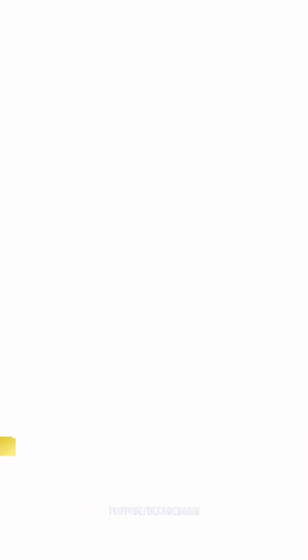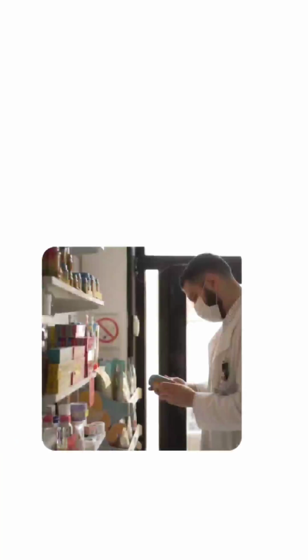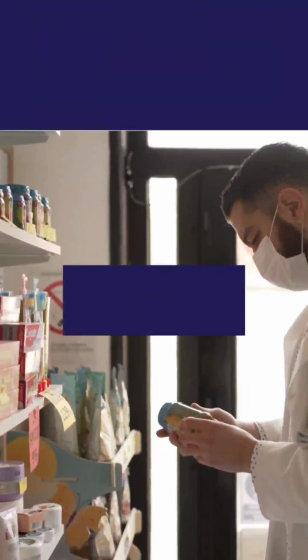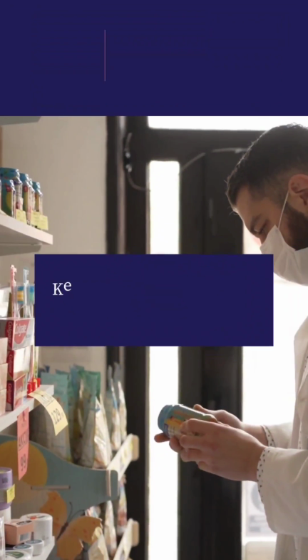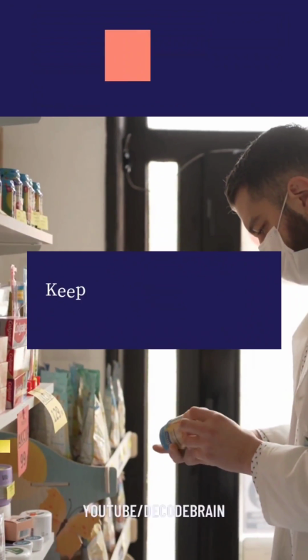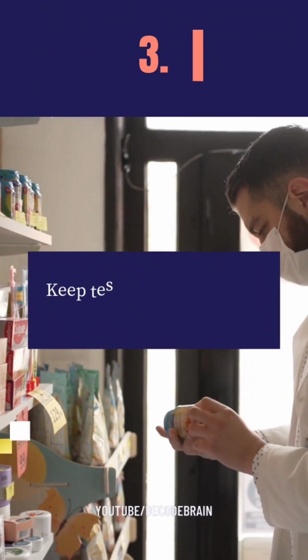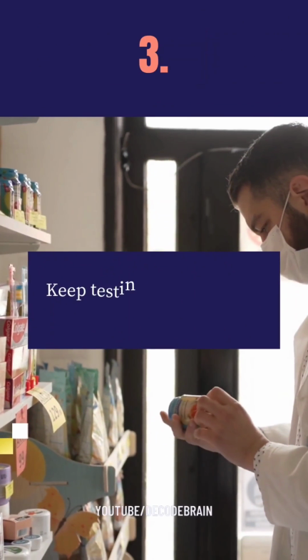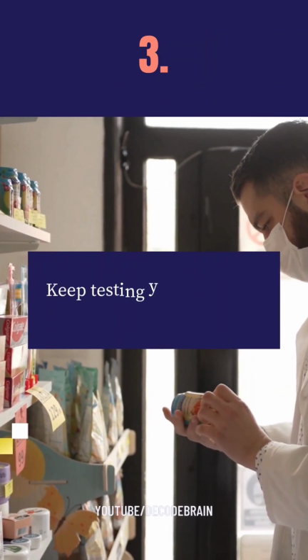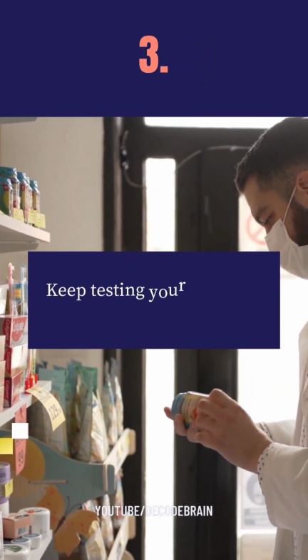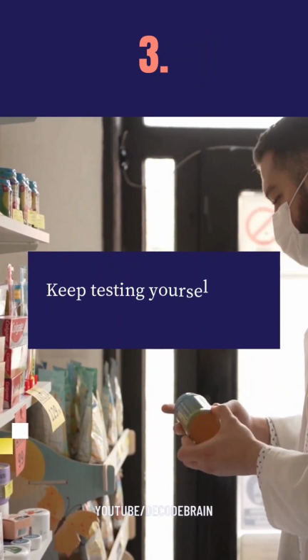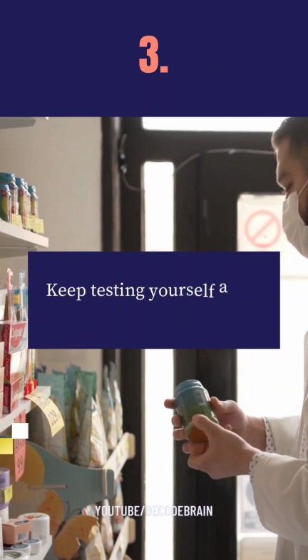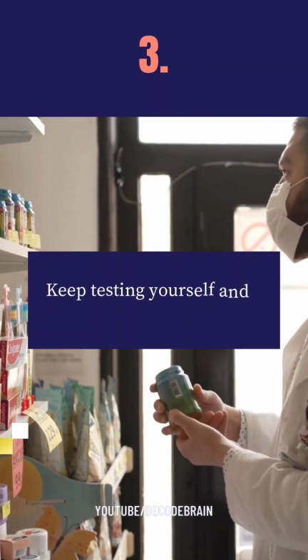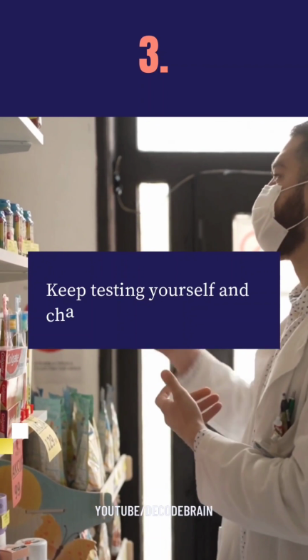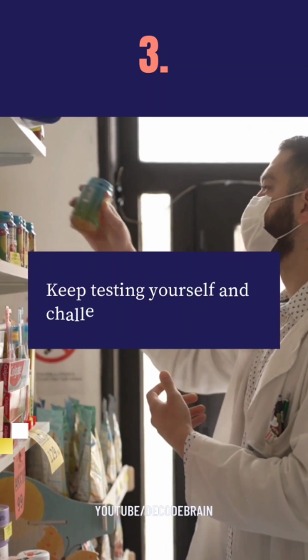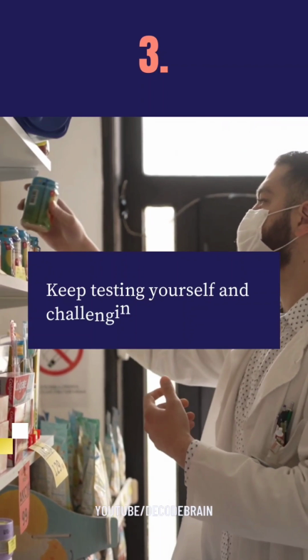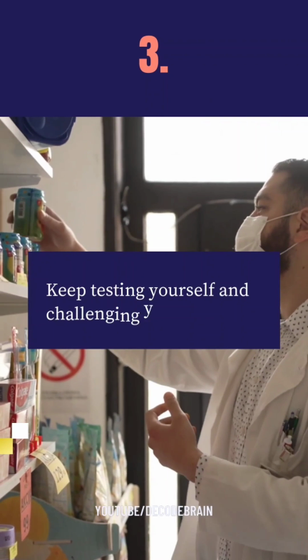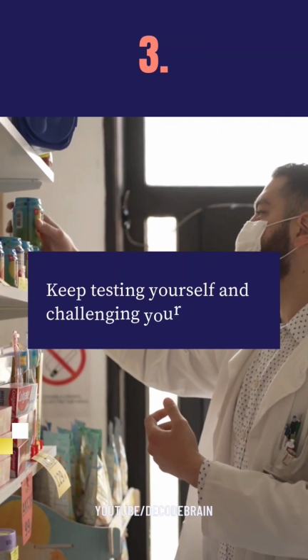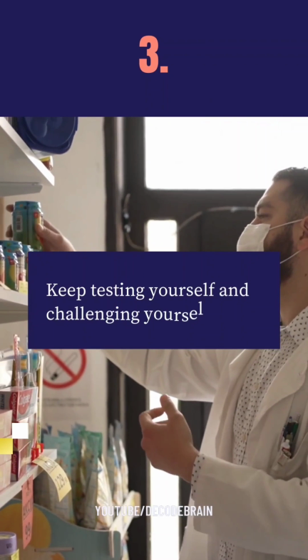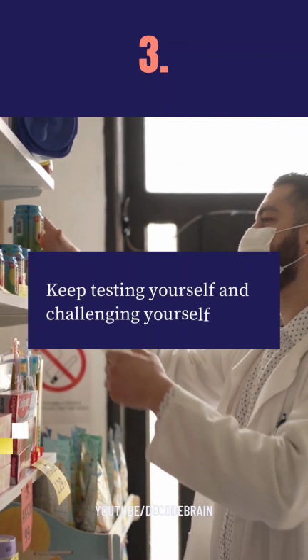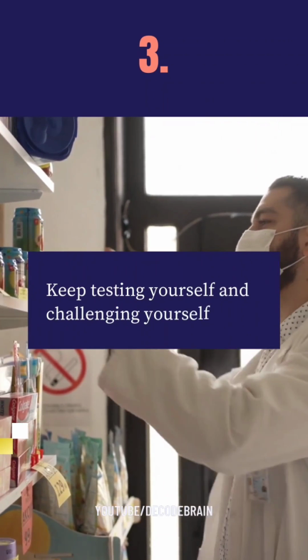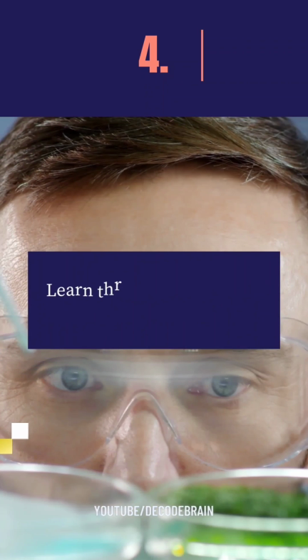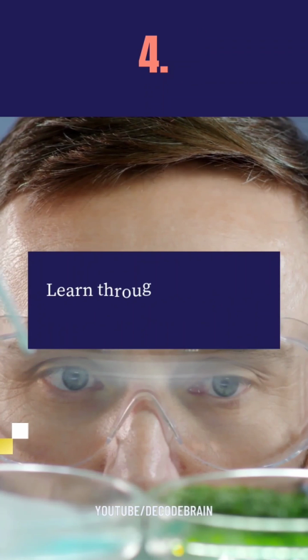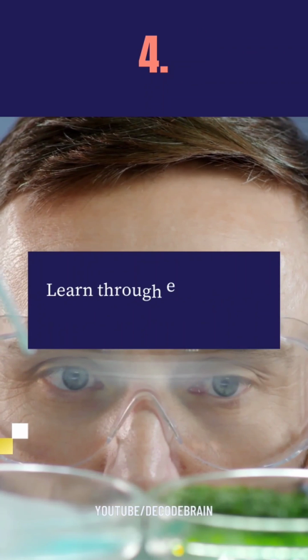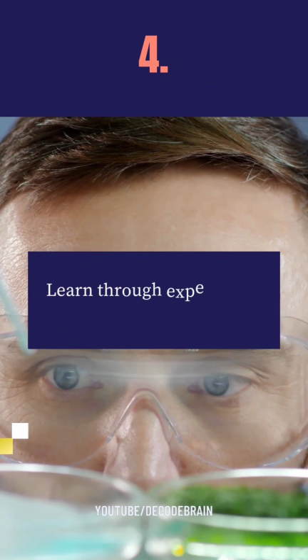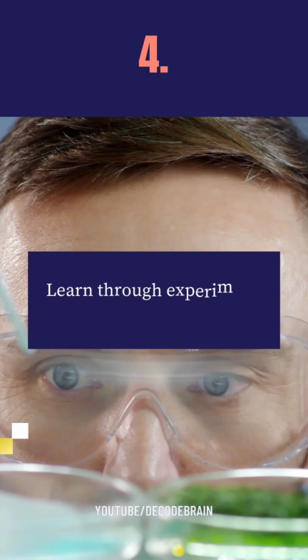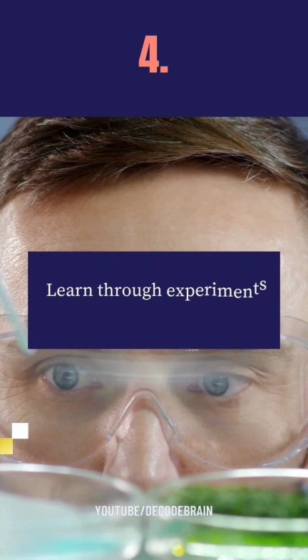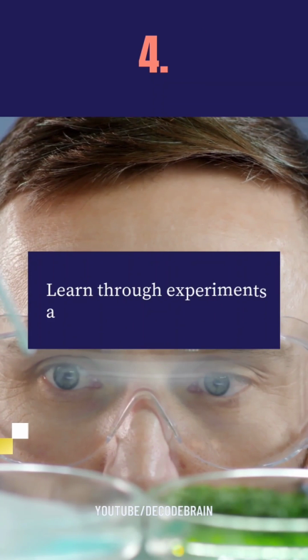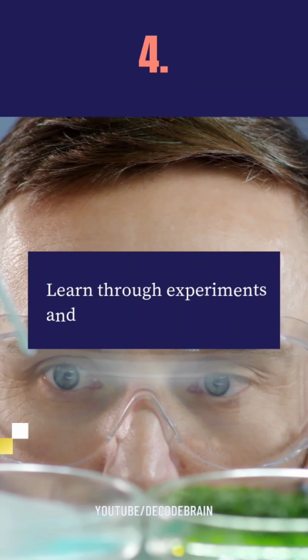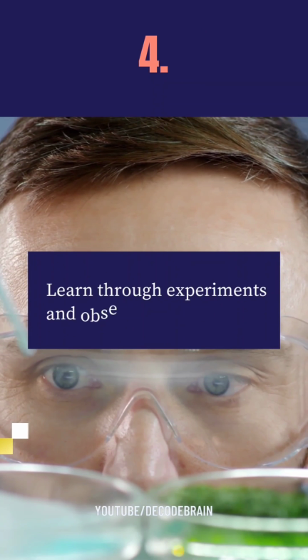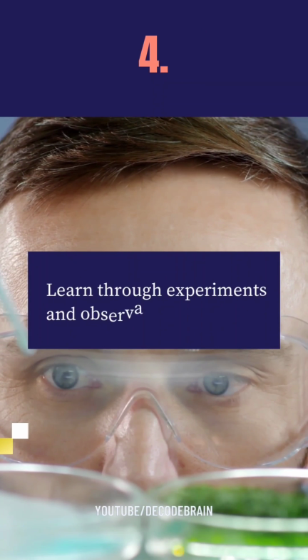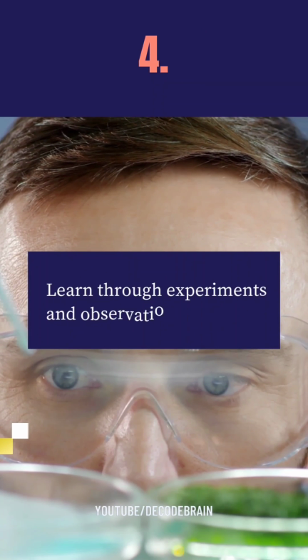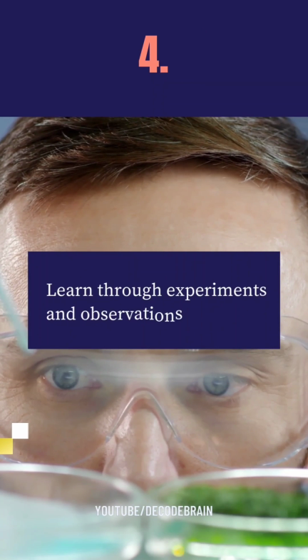The third point is: keep testing yourself and challenging yourself. The fourth point is: learning through experiments and observation.